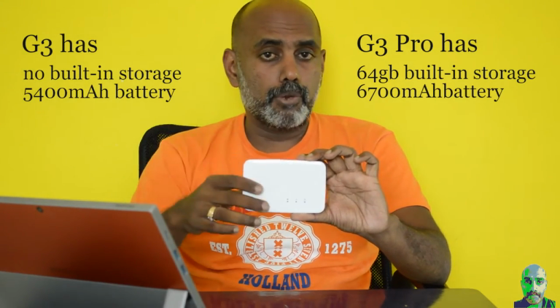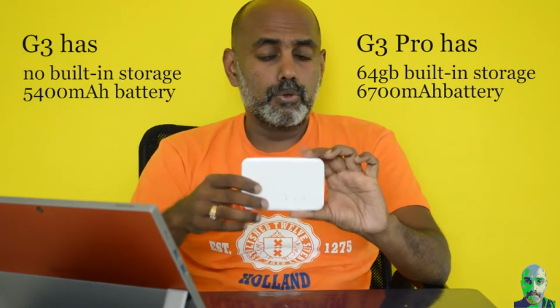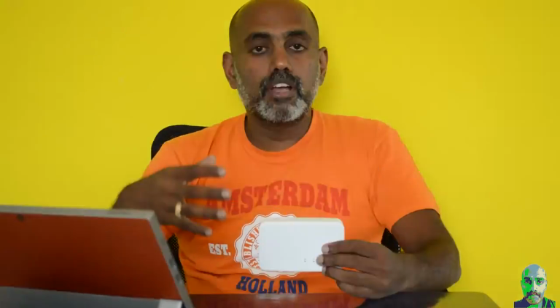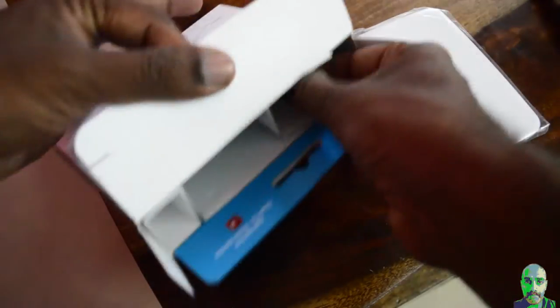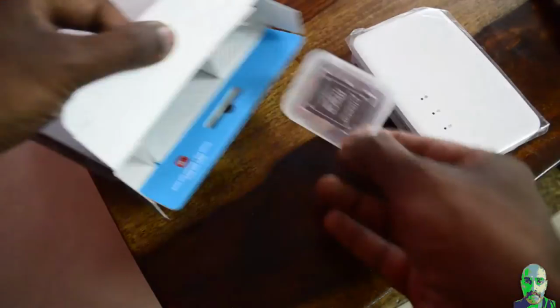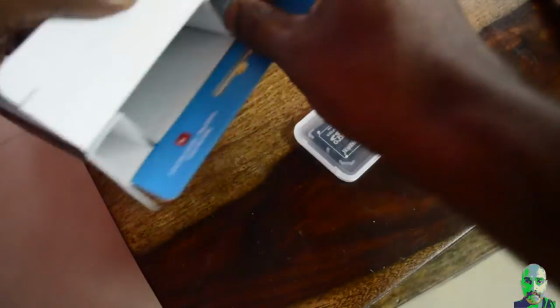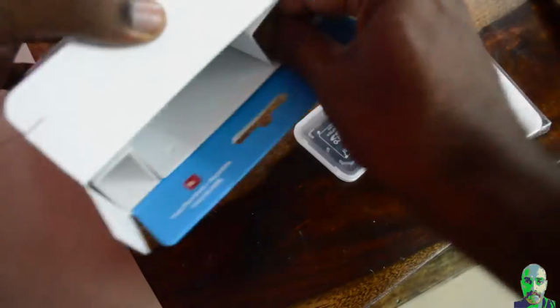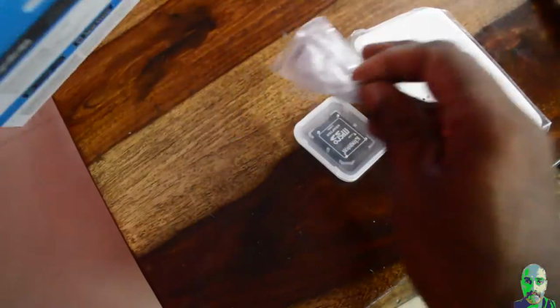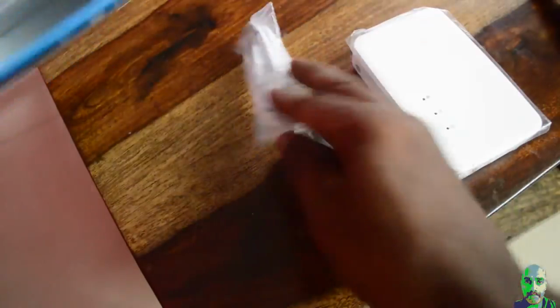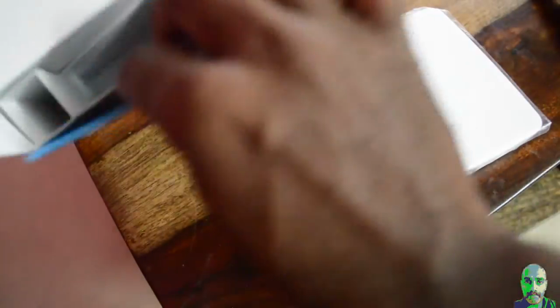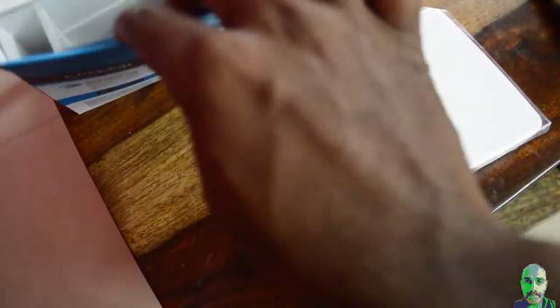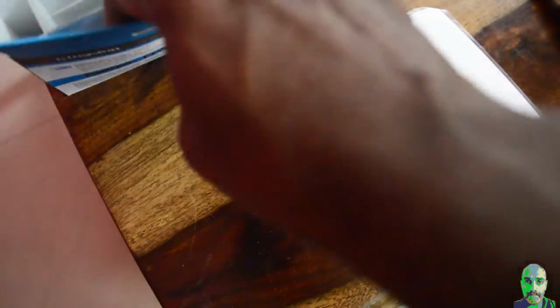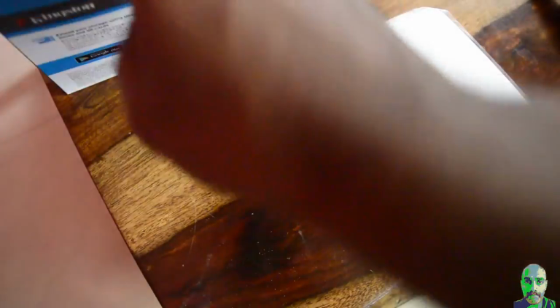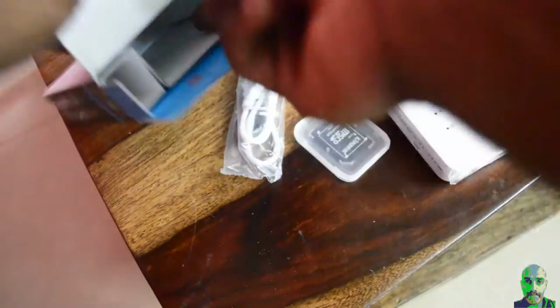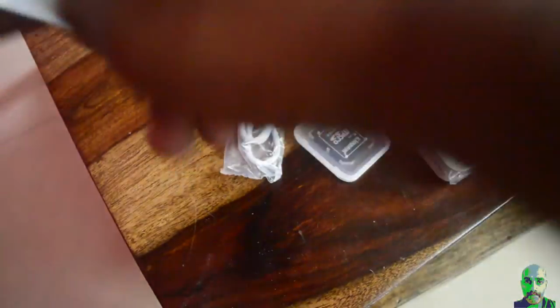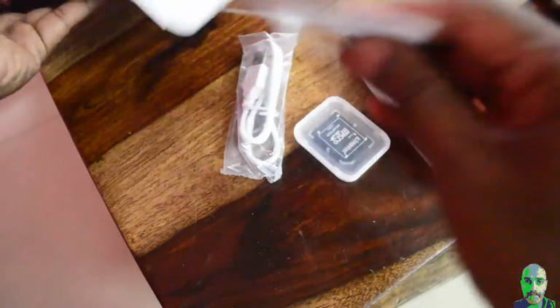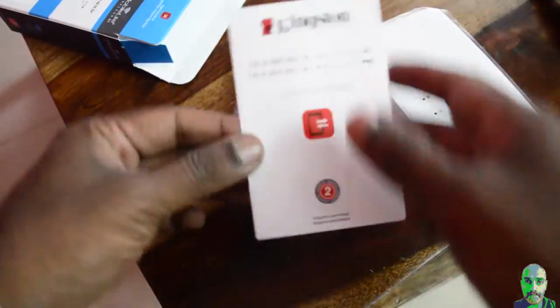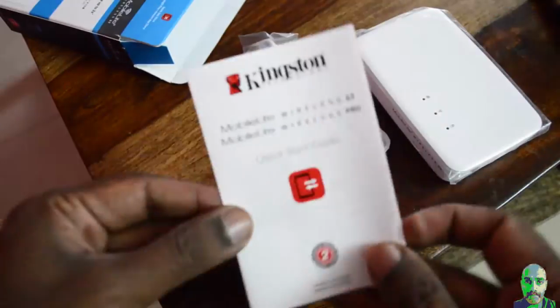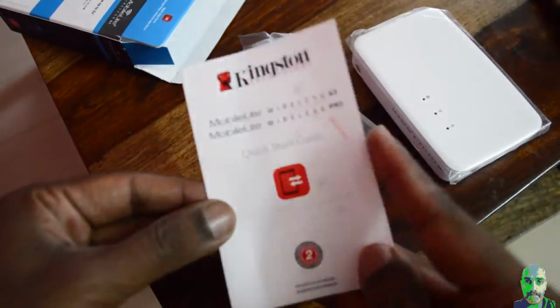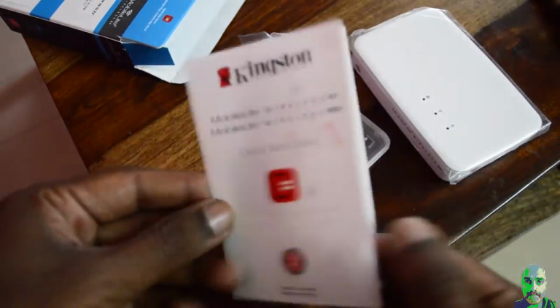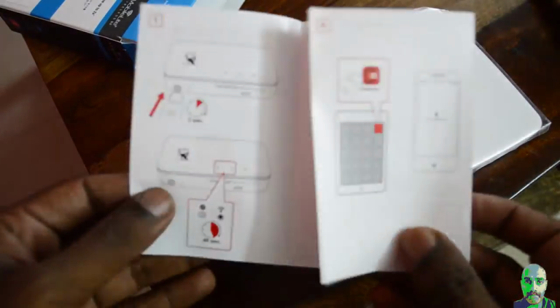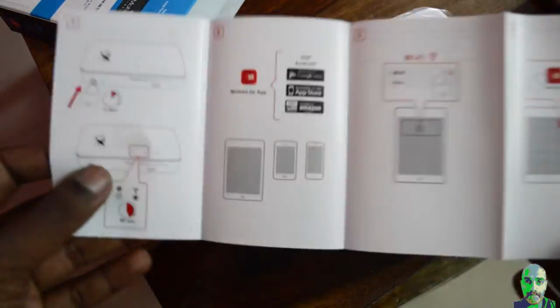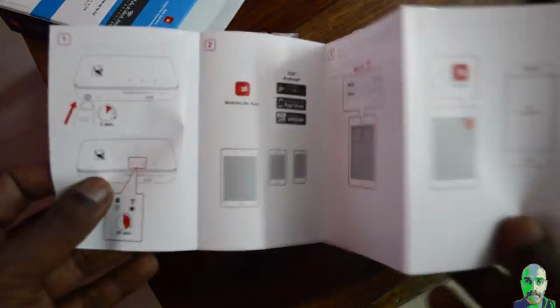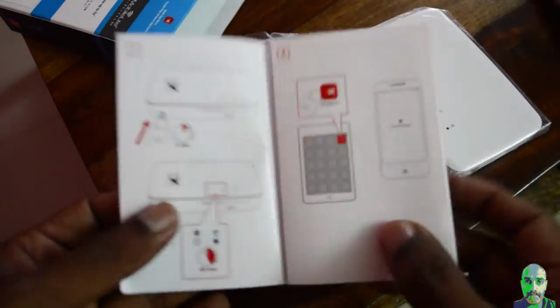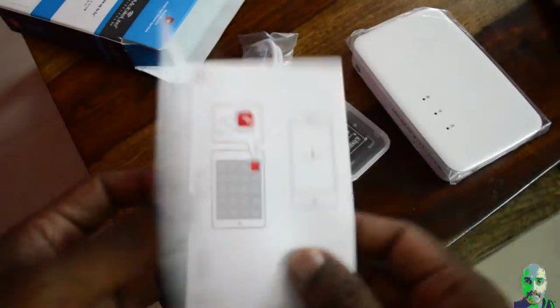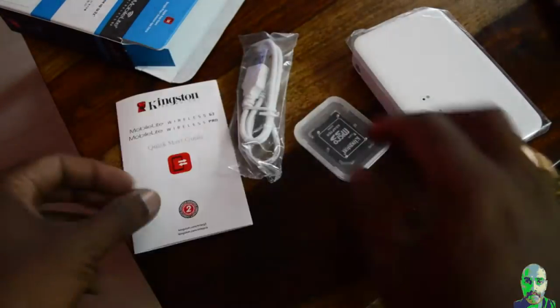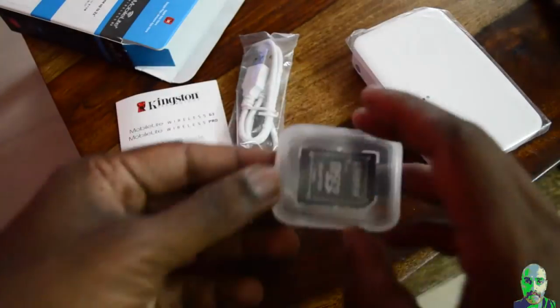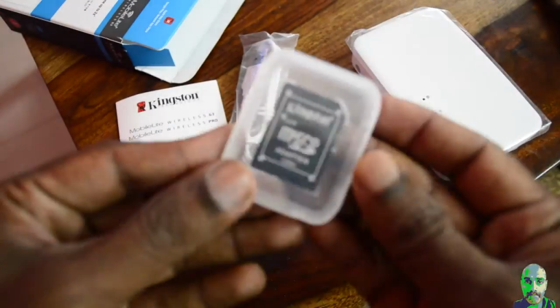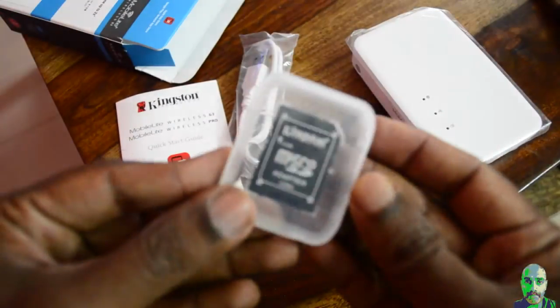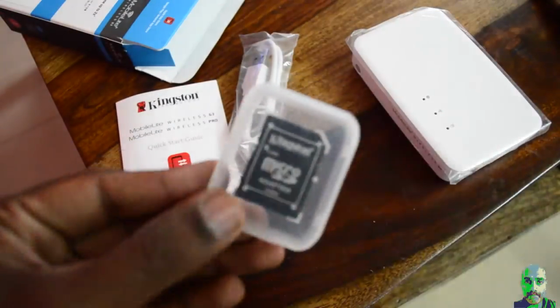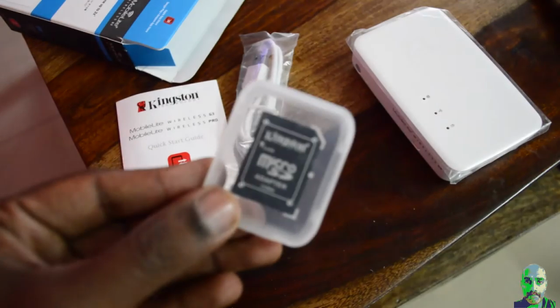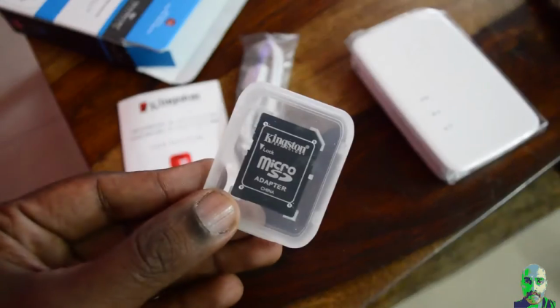Out of the box you get the G3 device, a micro SD card adapter, a USB to micro USB cable, and a quick start guide.